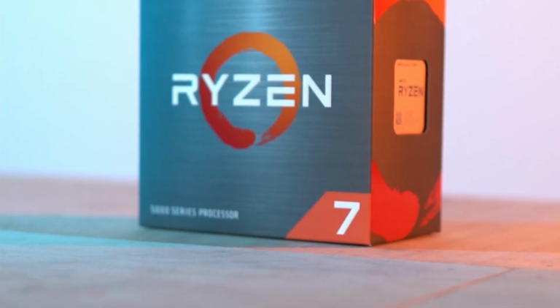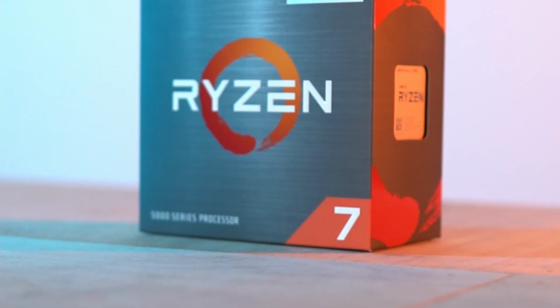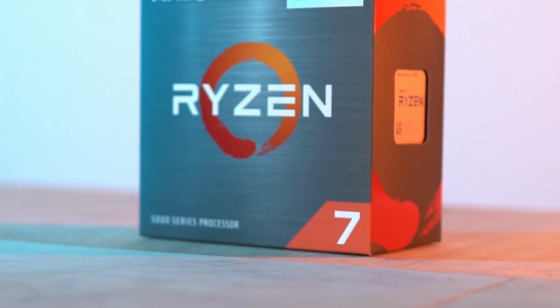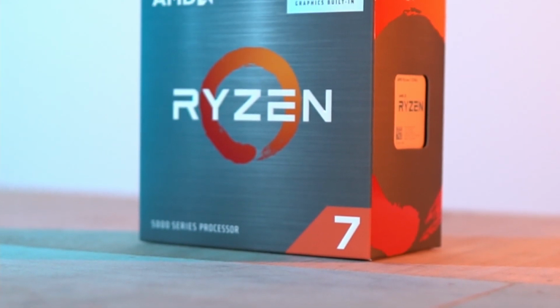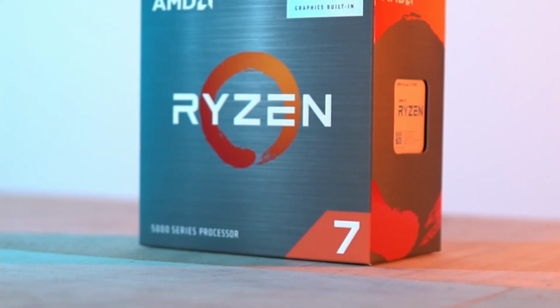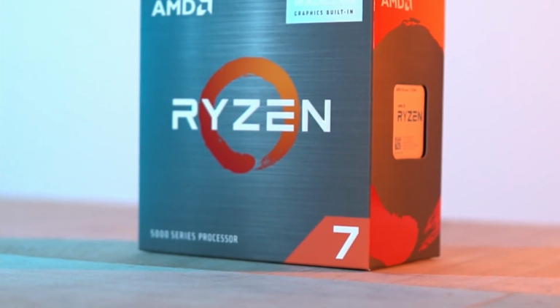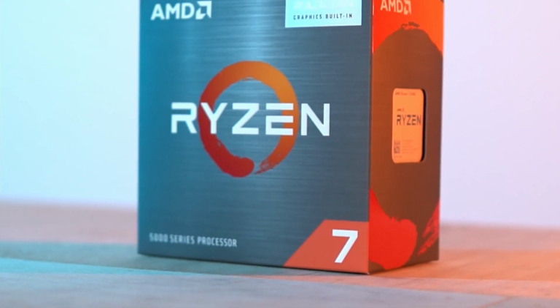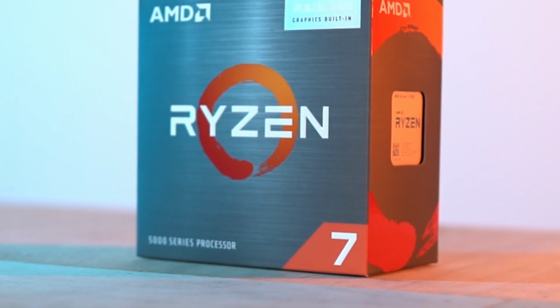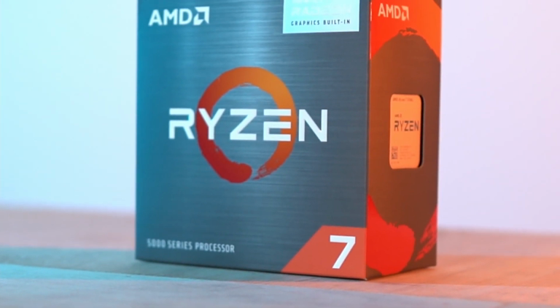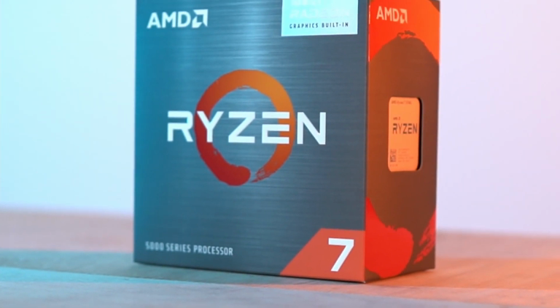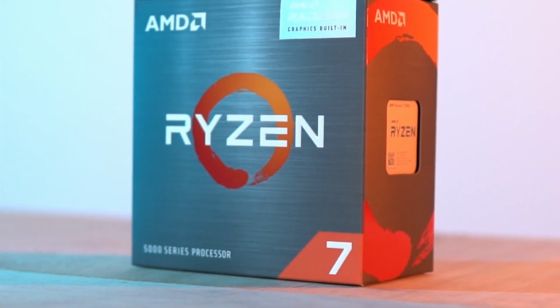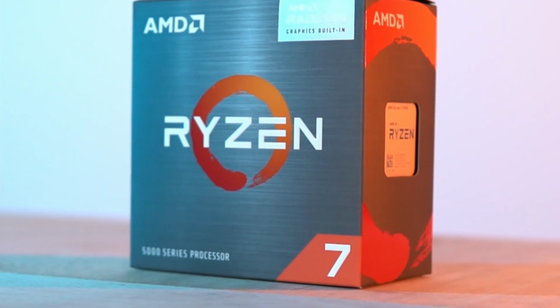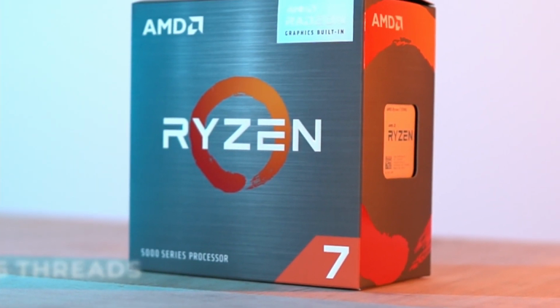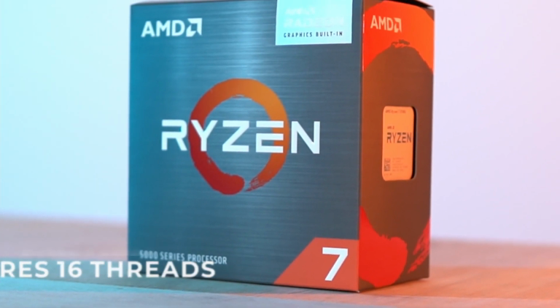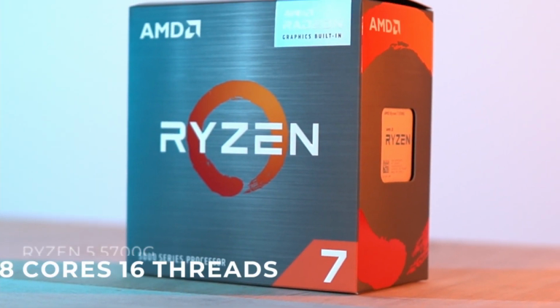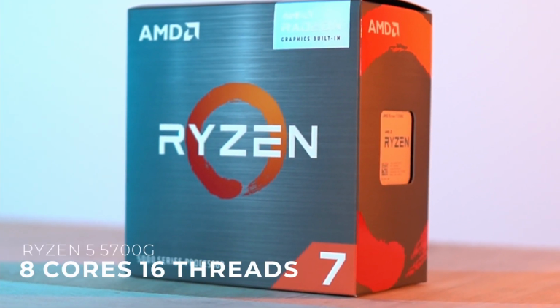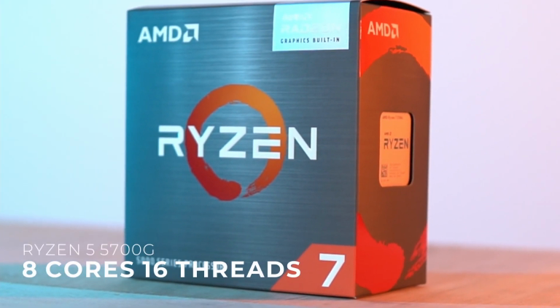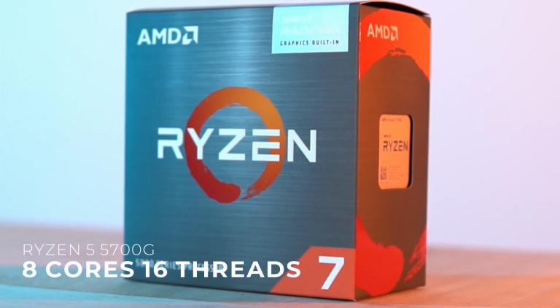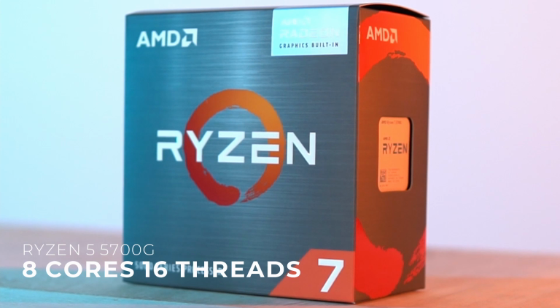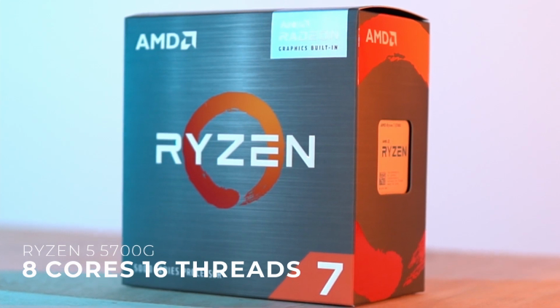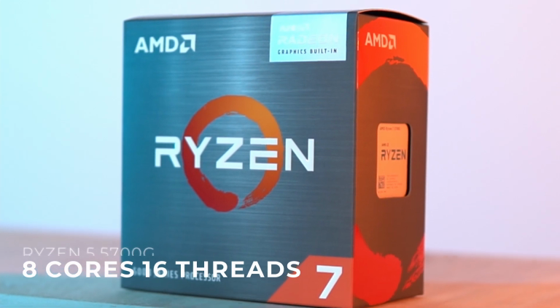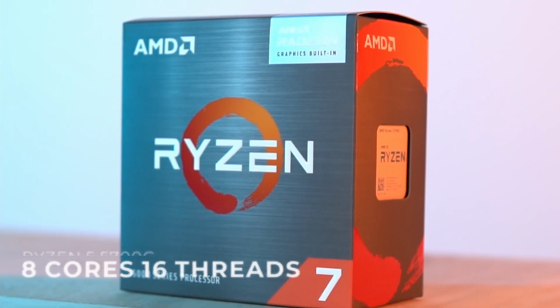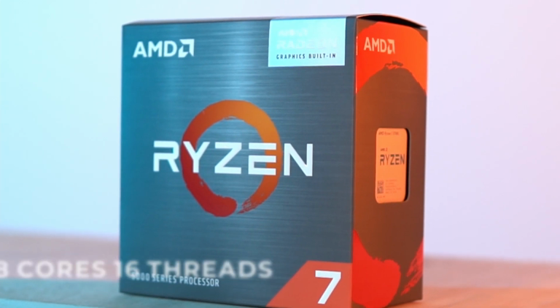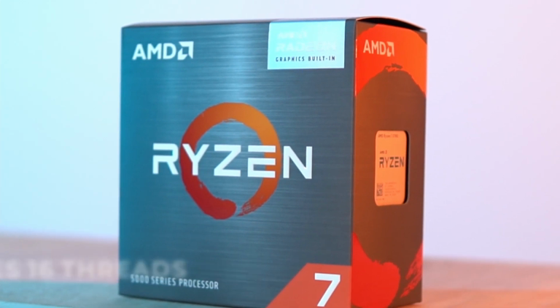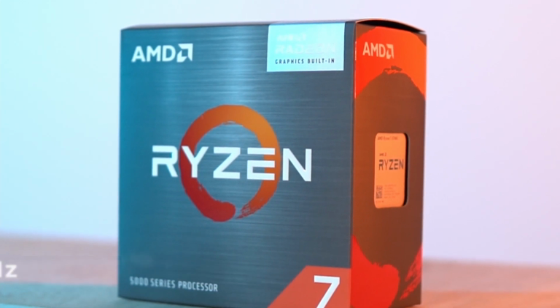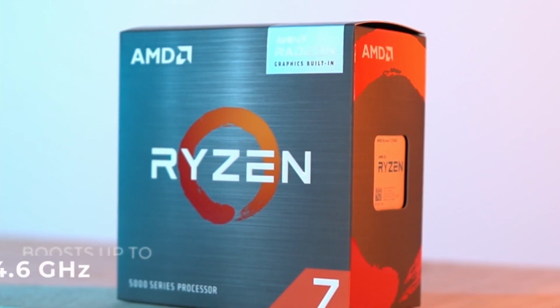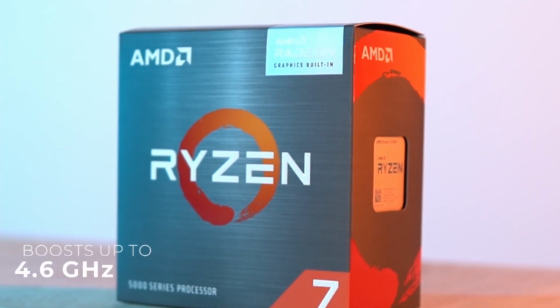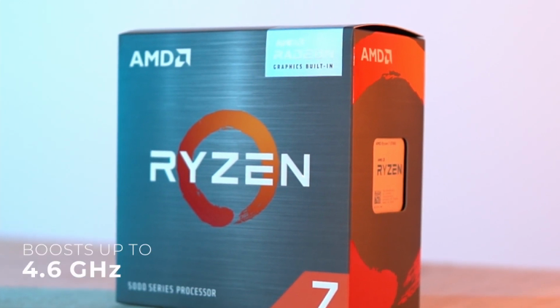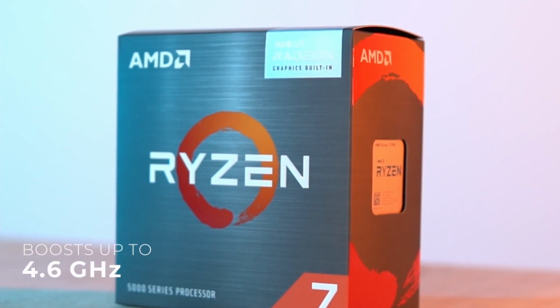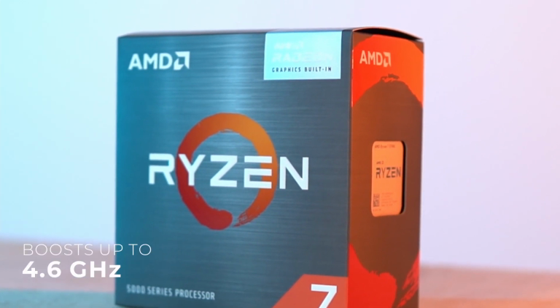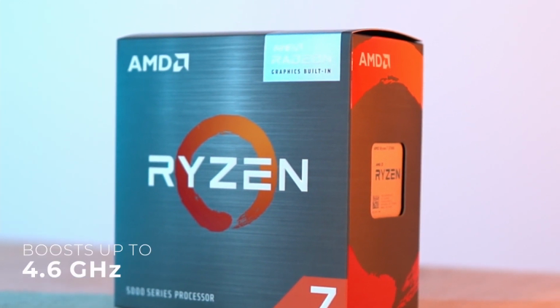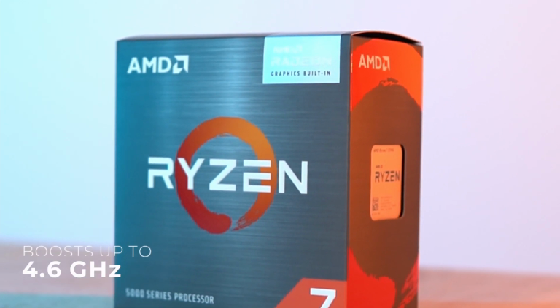The Ryzen 5700G has 8 cores and 16 threads, and boosts up to 4.6 GHz.